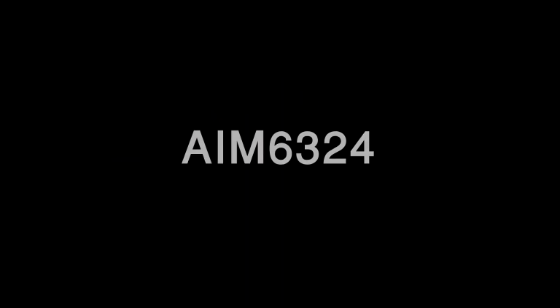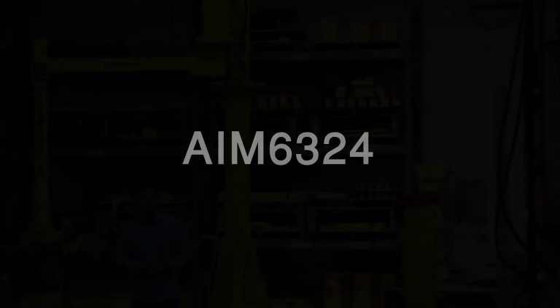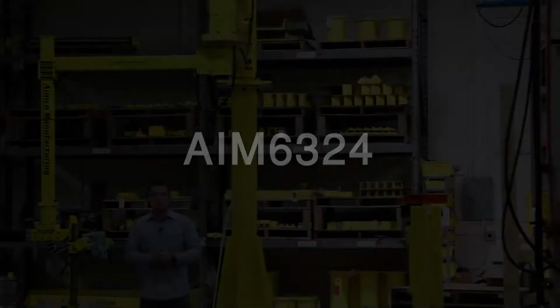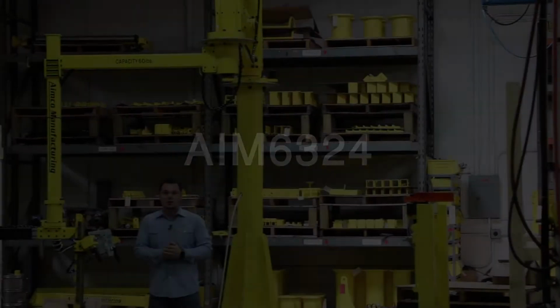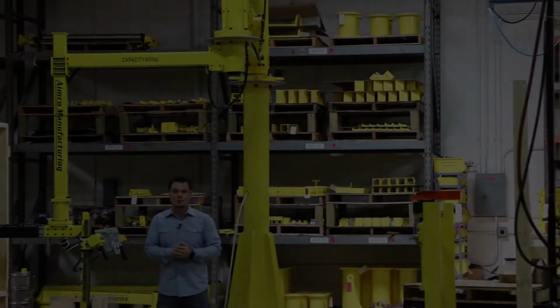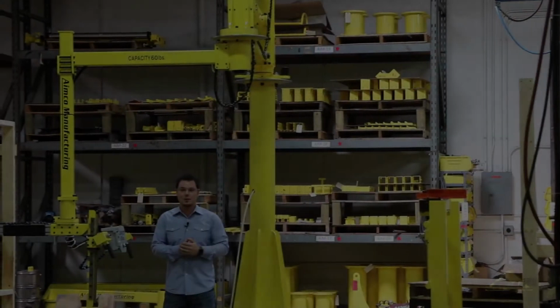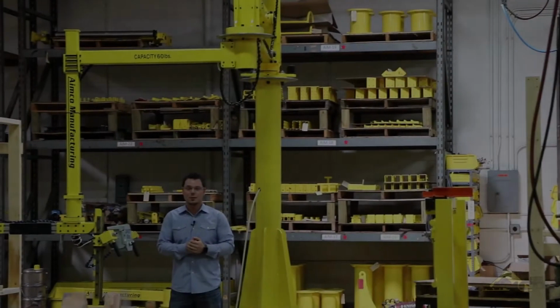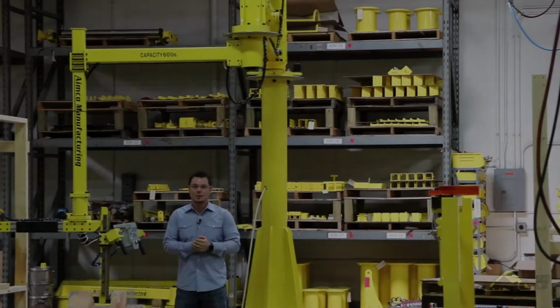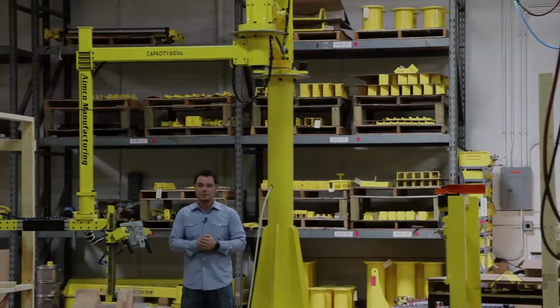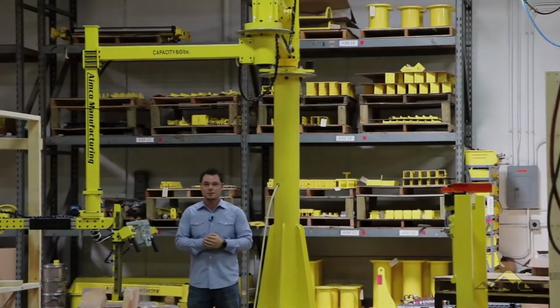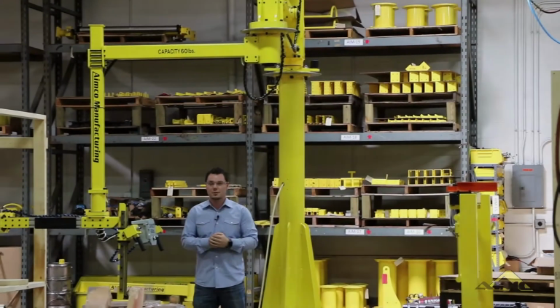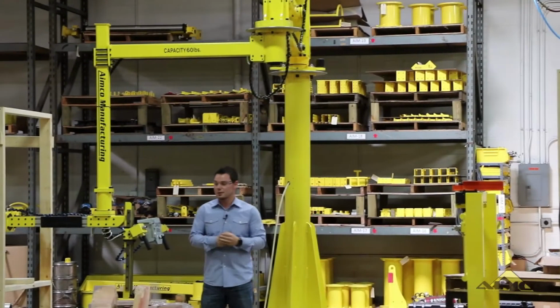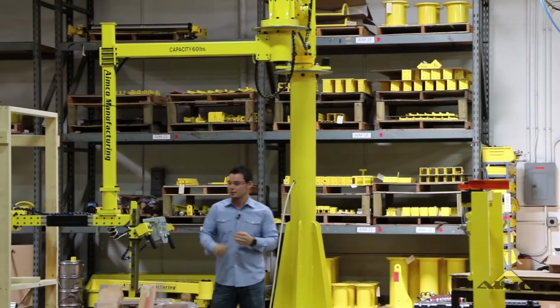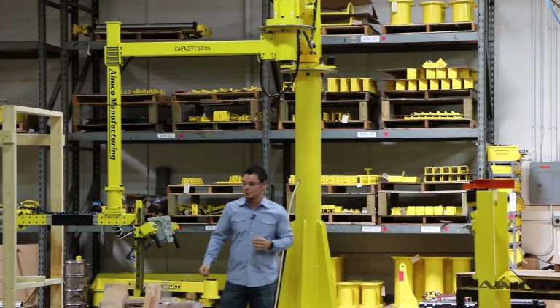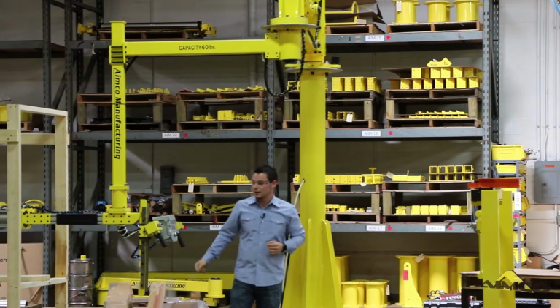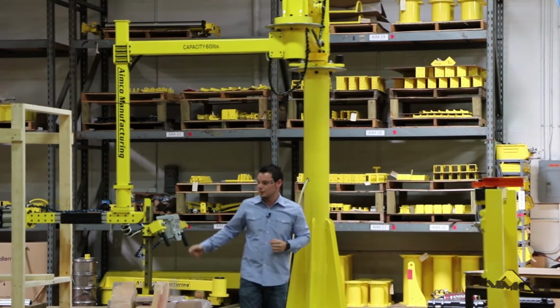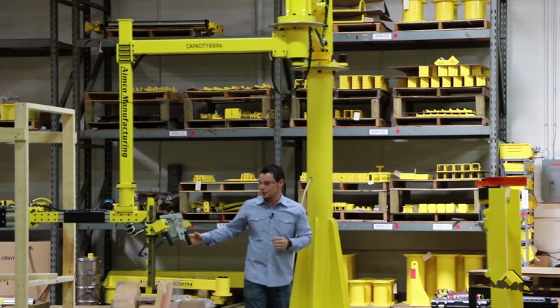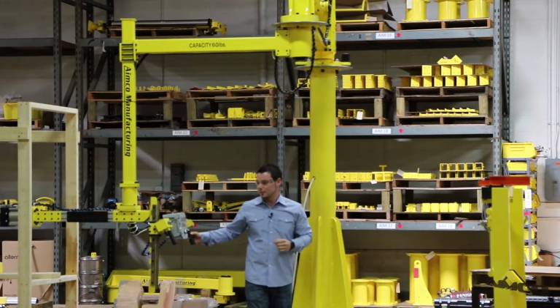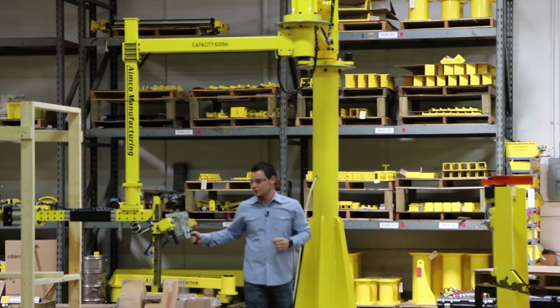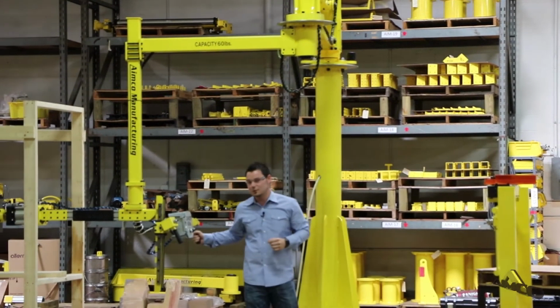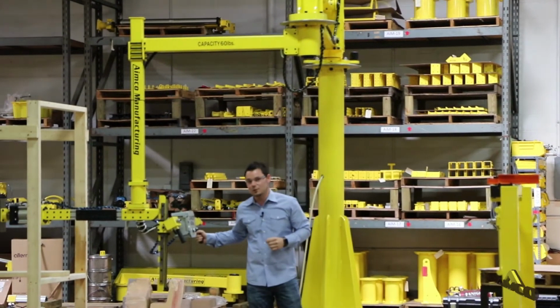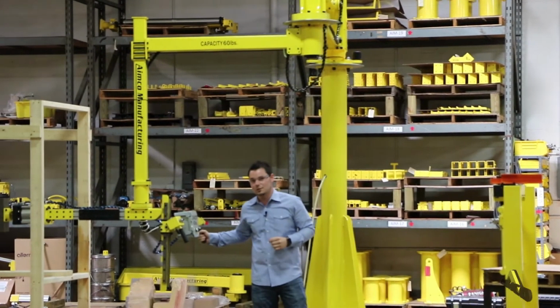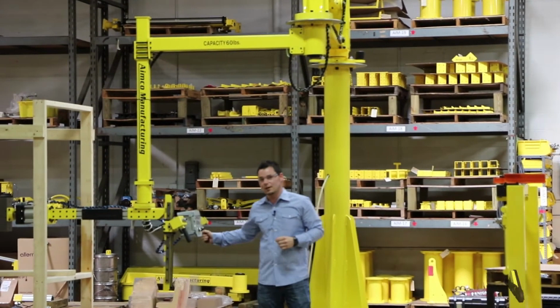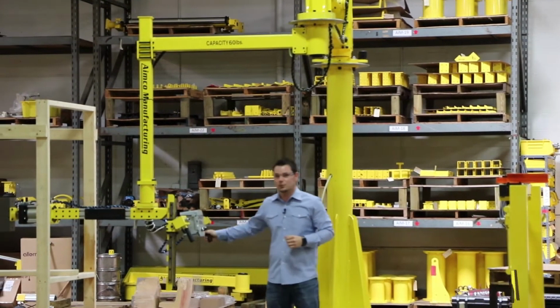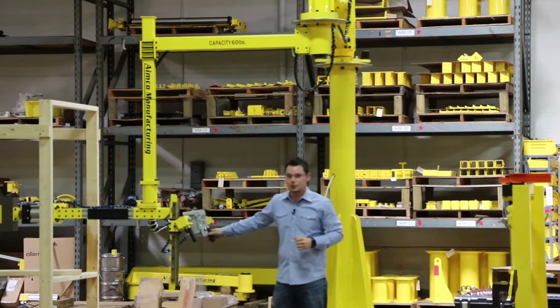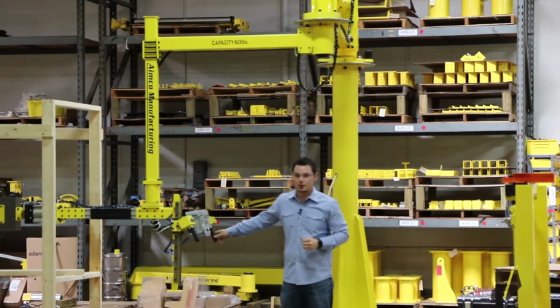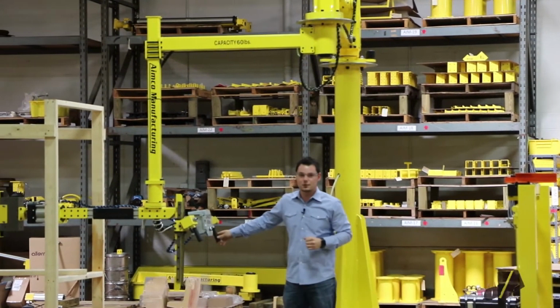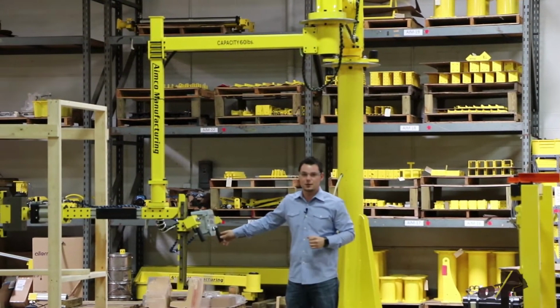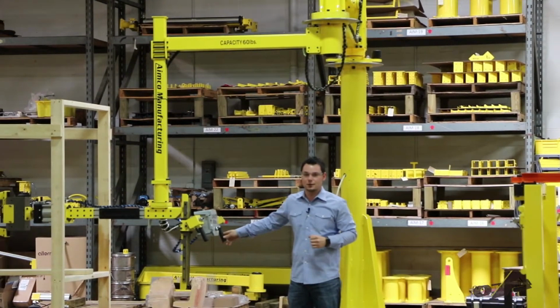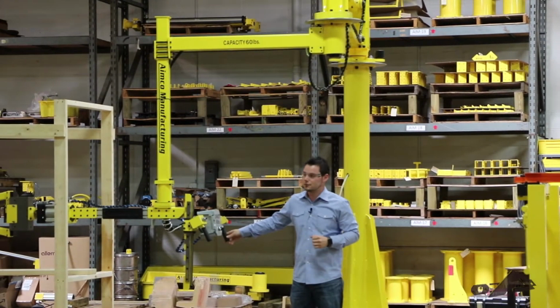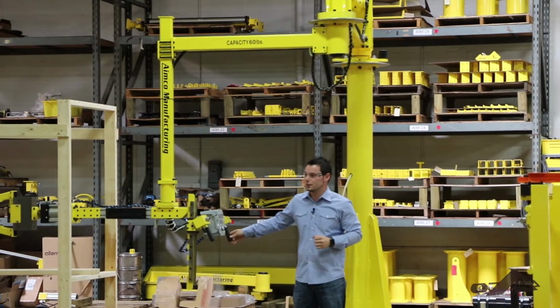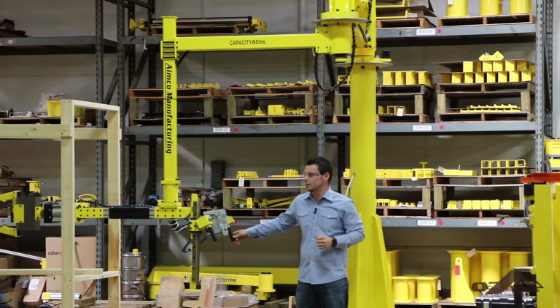Hi, I'm James with AIMCO Manufacturing. Today I'm going to talk about a system we designed with our articulated lifting arm.